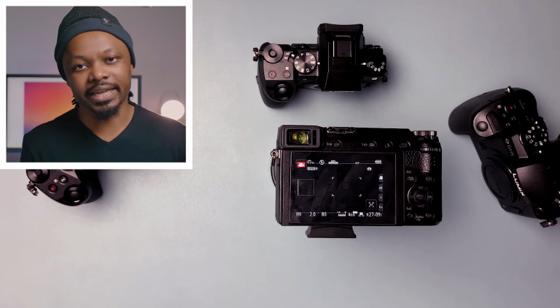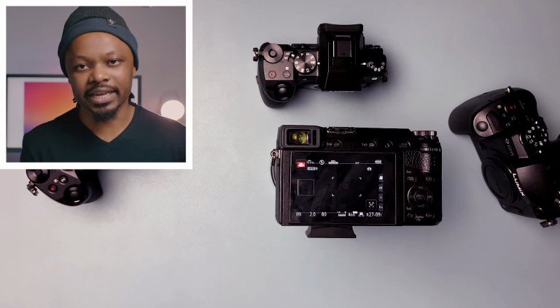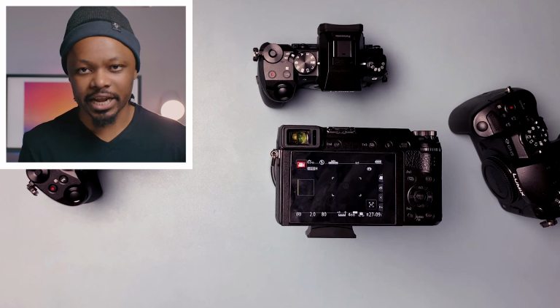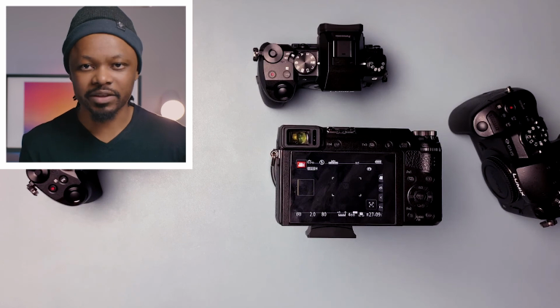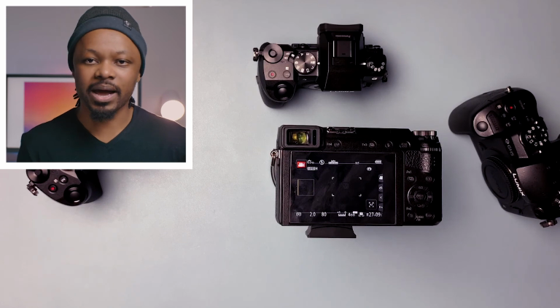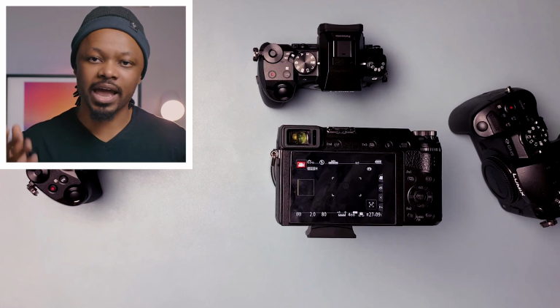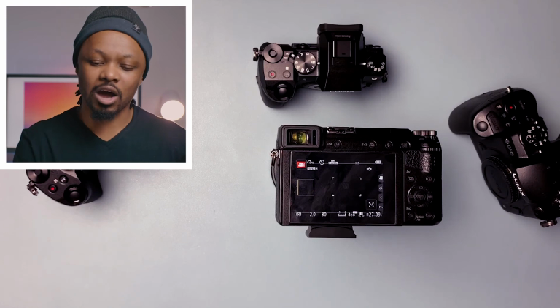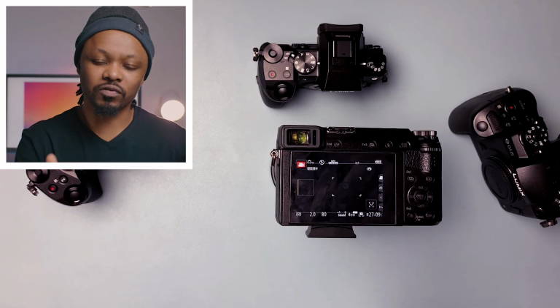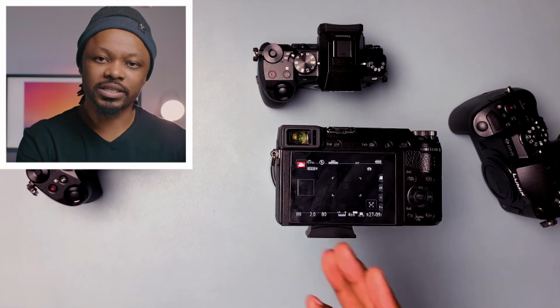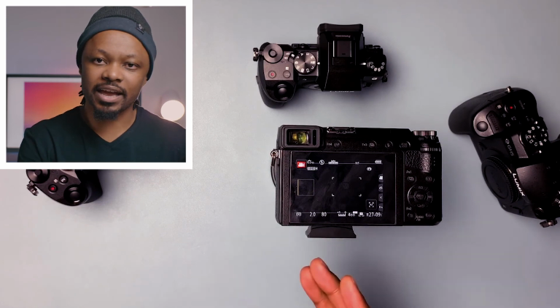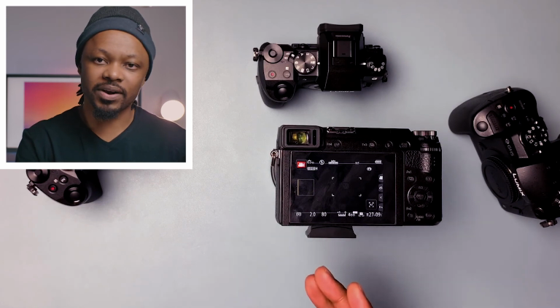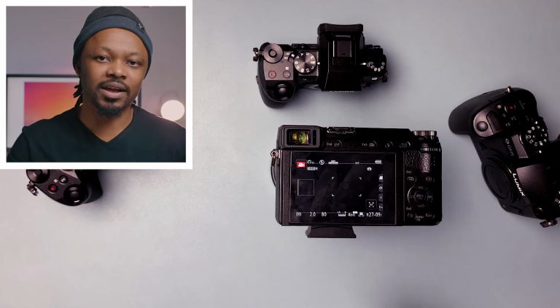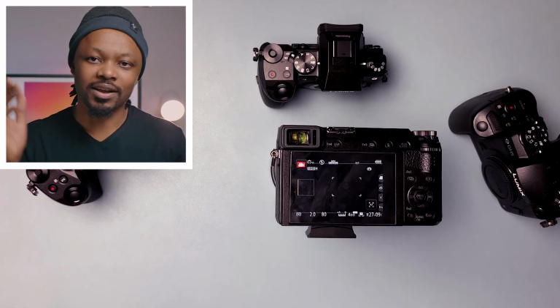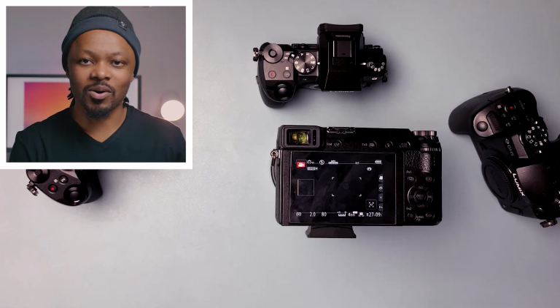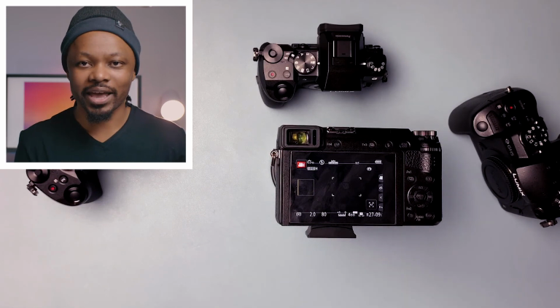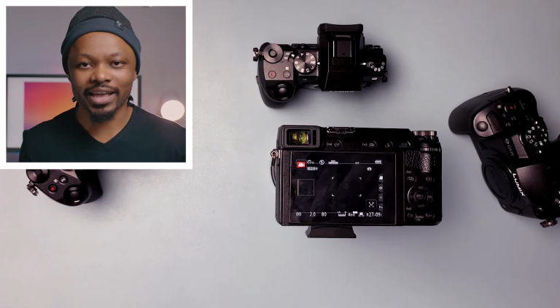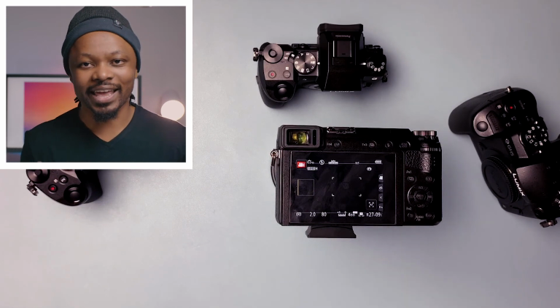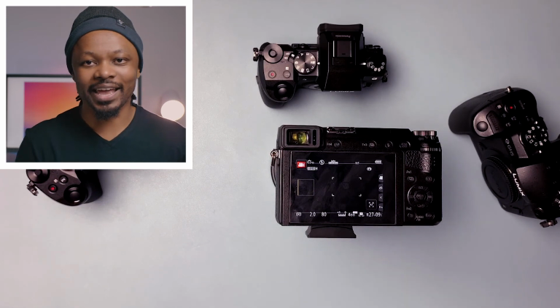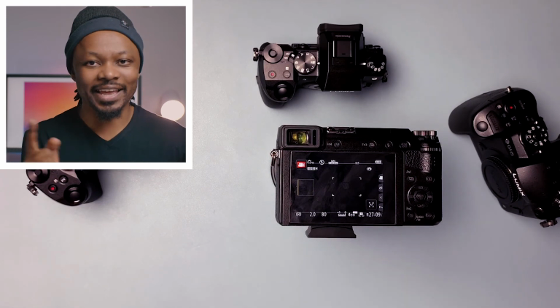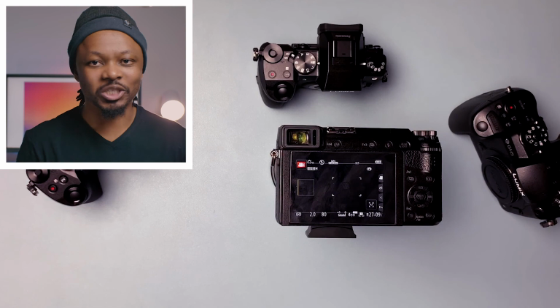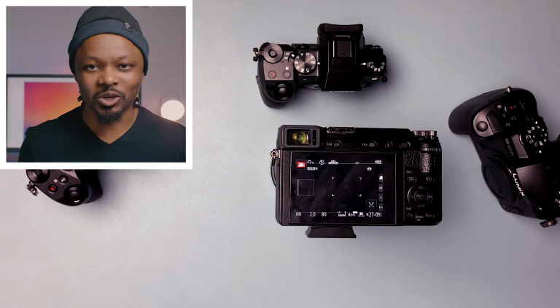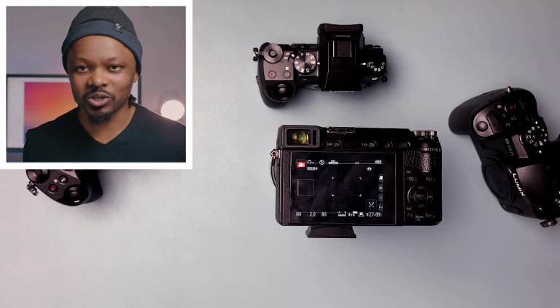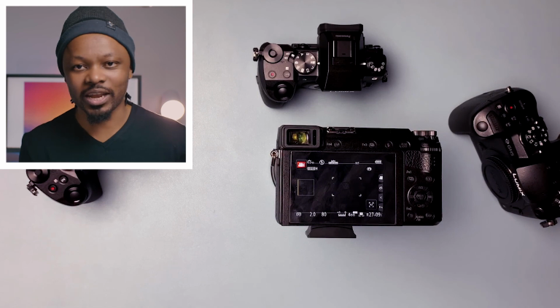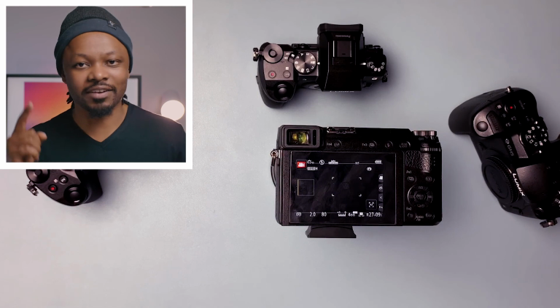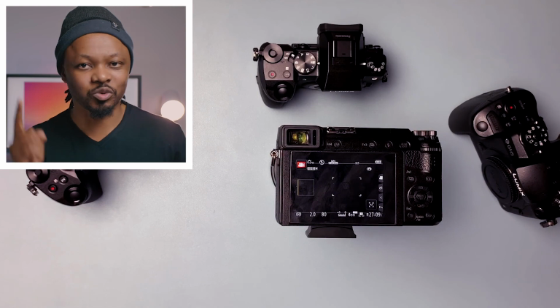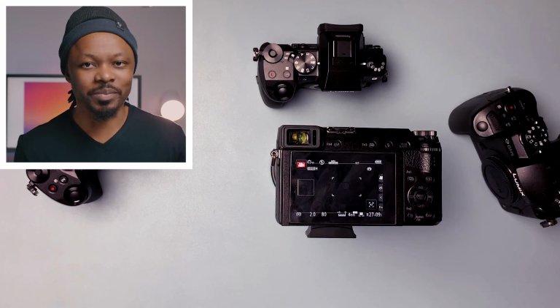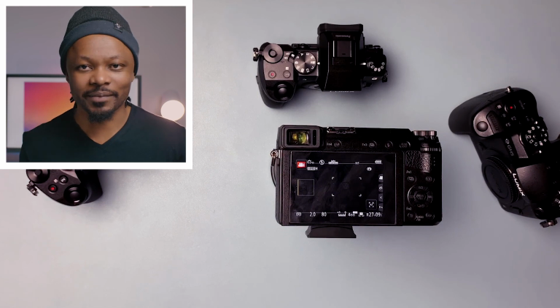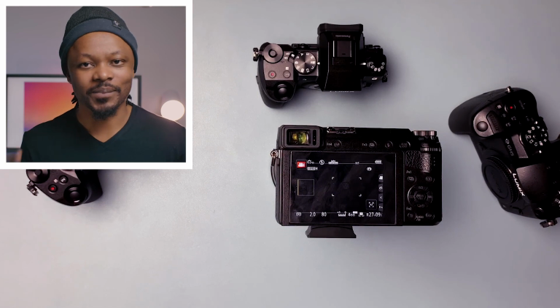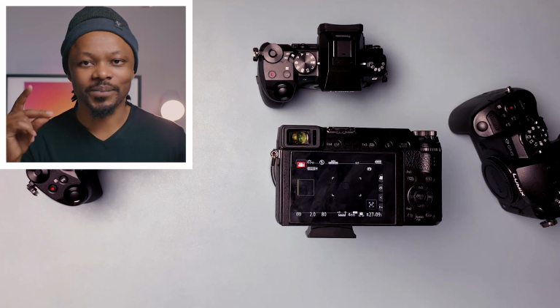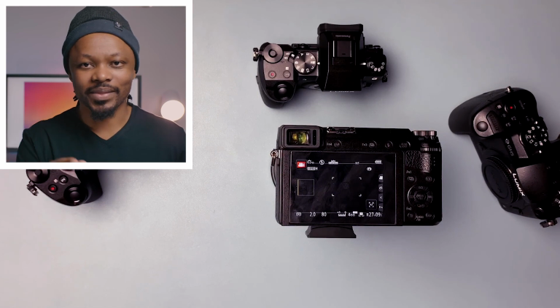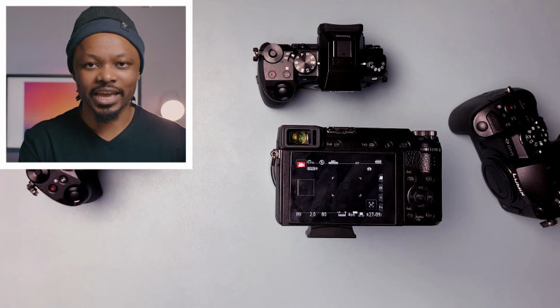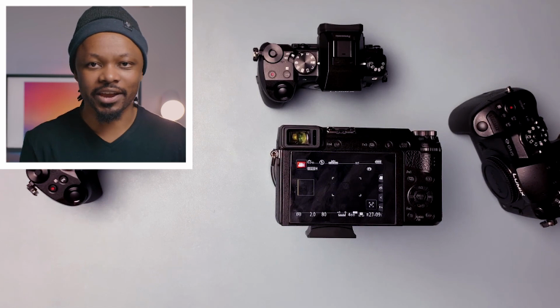That's it, guys — that's how you get a clean HDMI out of this camera. Go ahead and enjoy your live streaming. Take care!